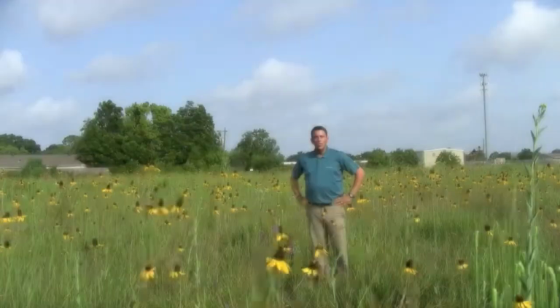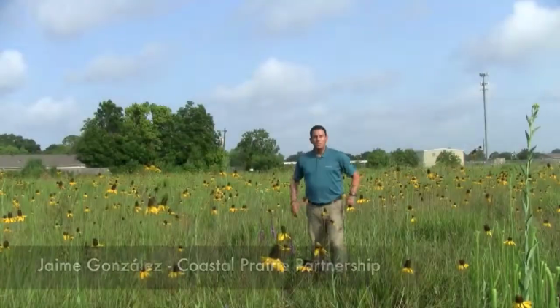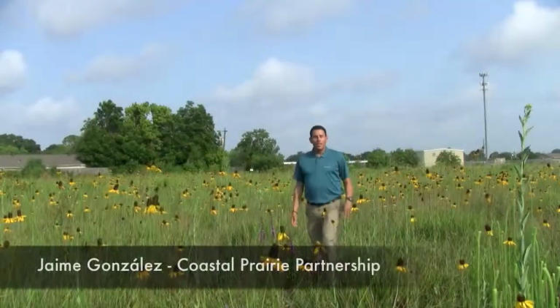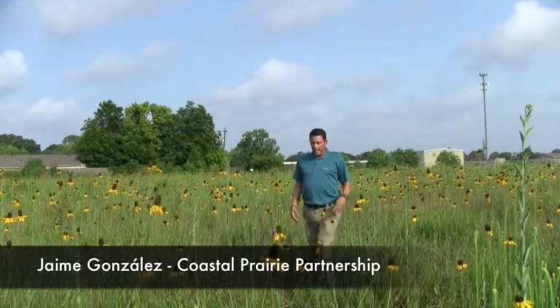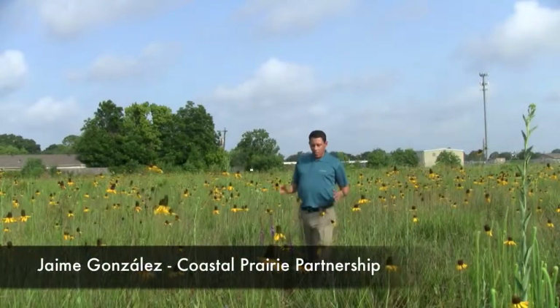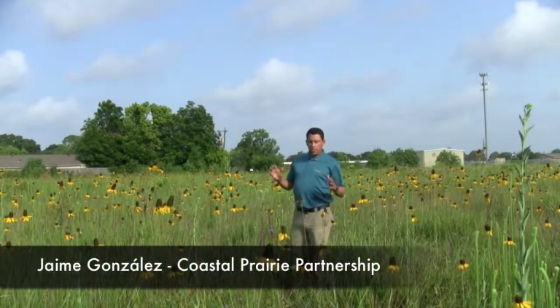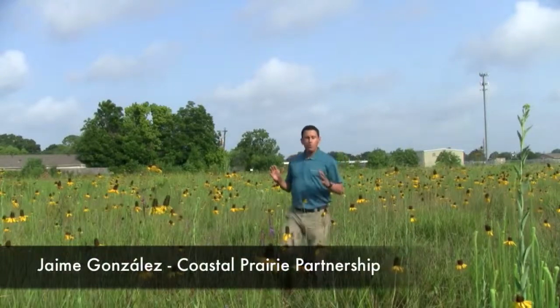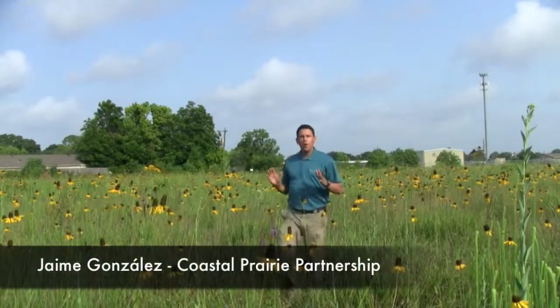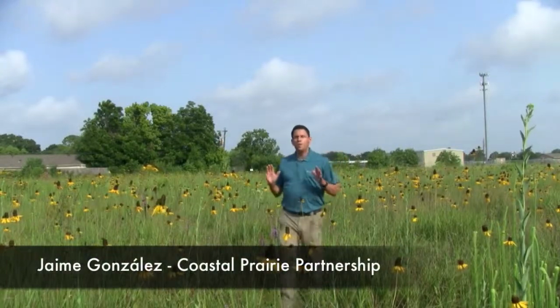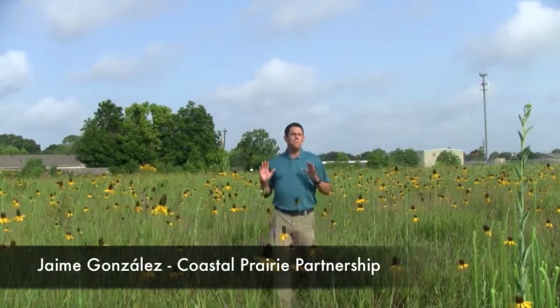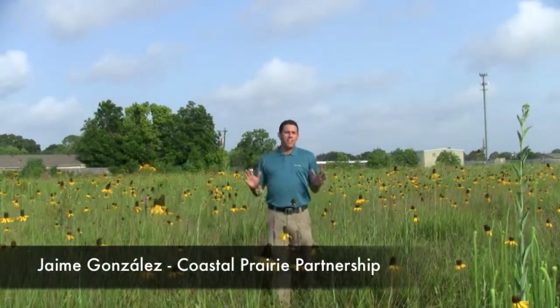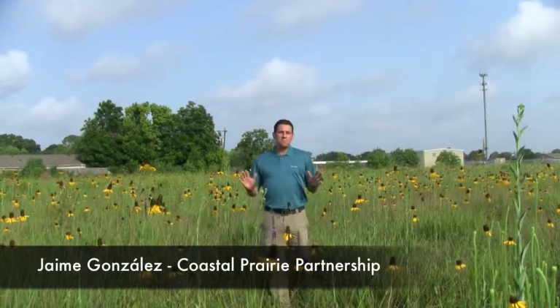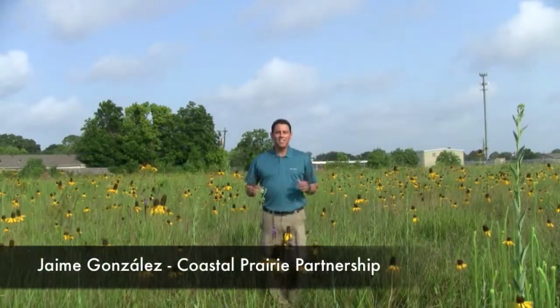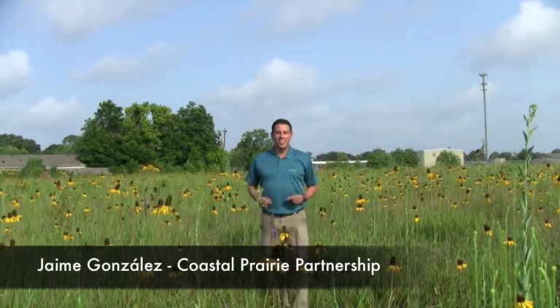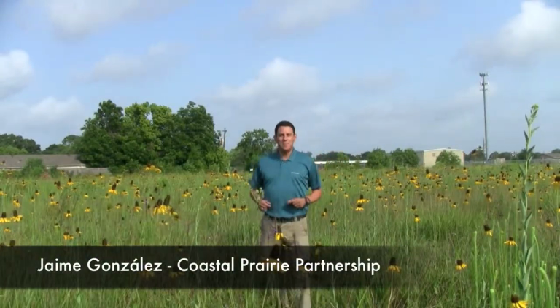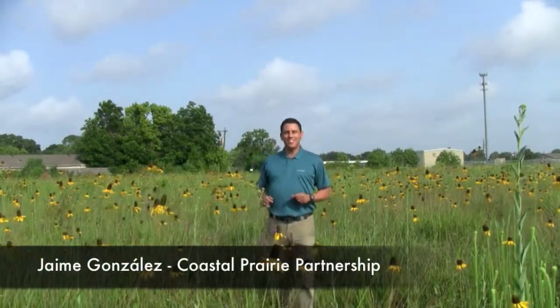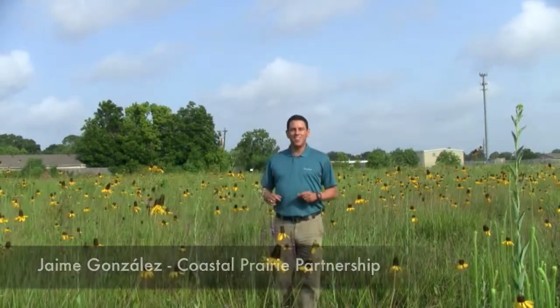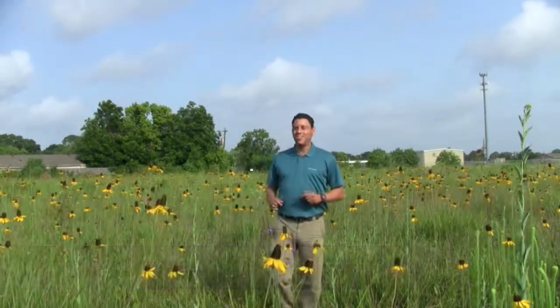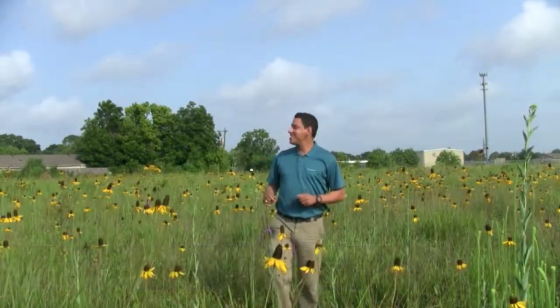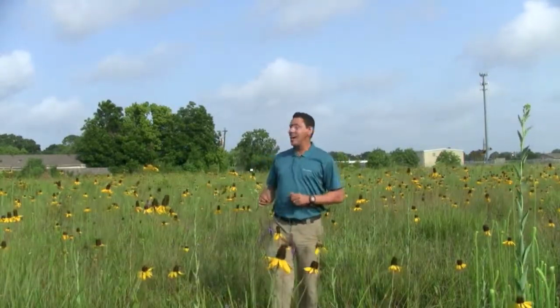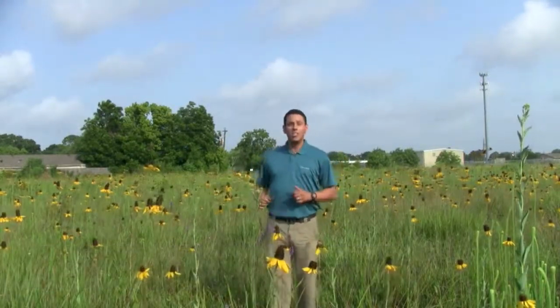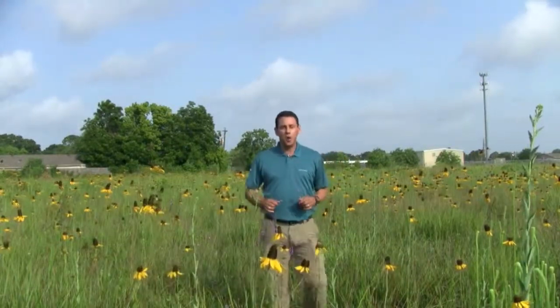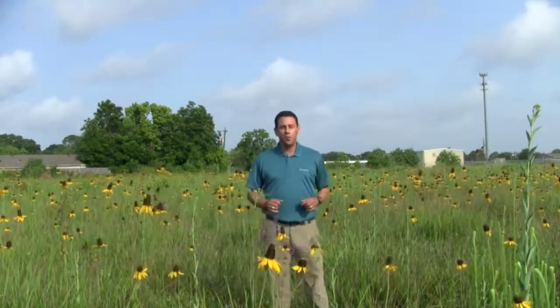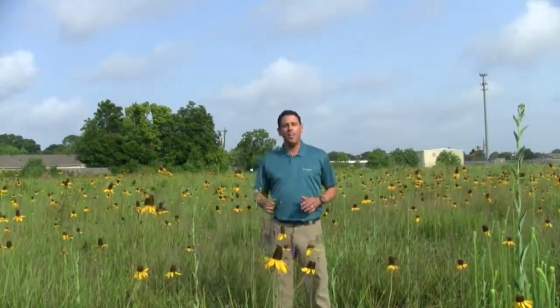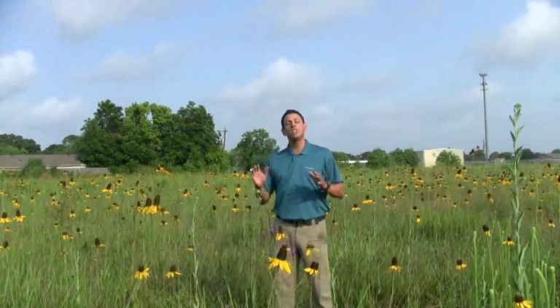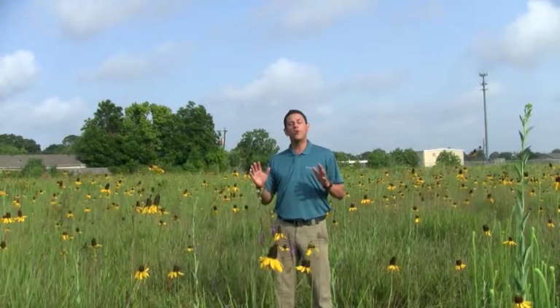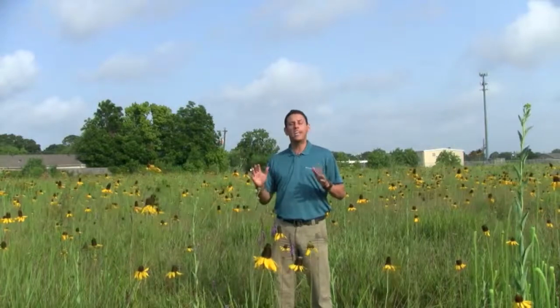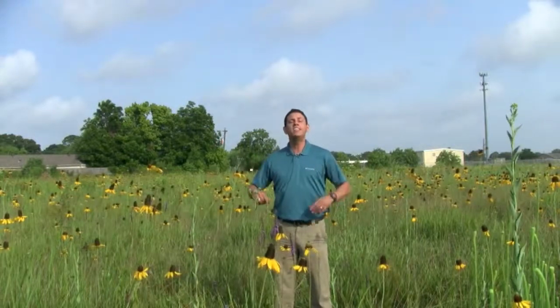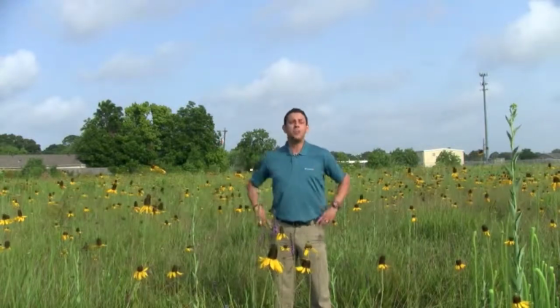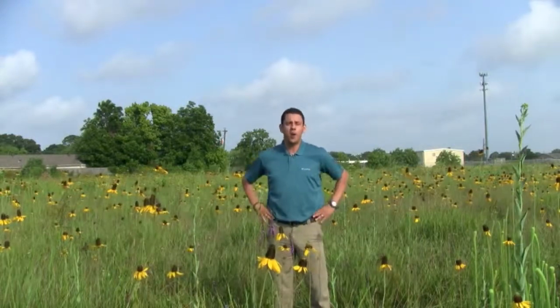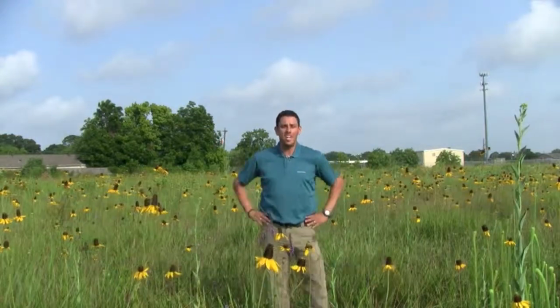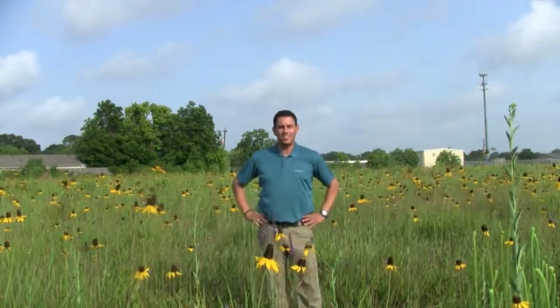Good morning. I'd like to welcome you to one of the most amazing places on the Upper Texas Coast. This is the College Park Prairie and it's located in Deer Park, Texas.